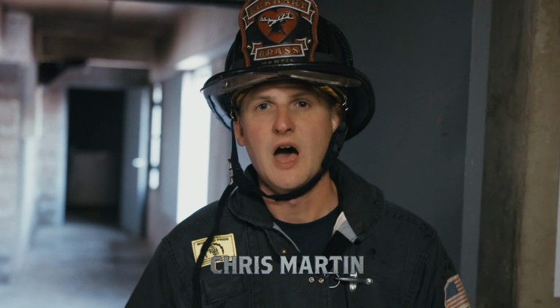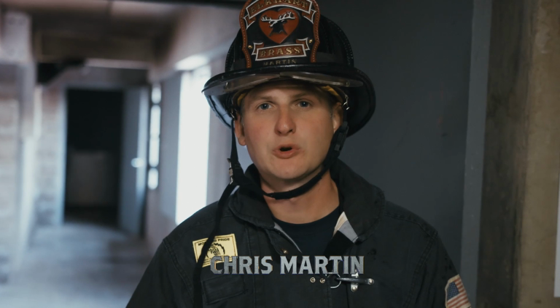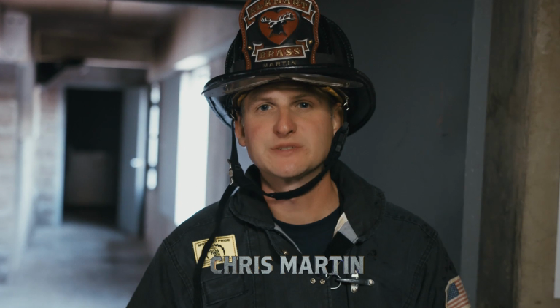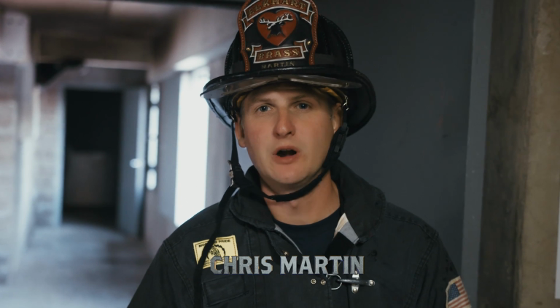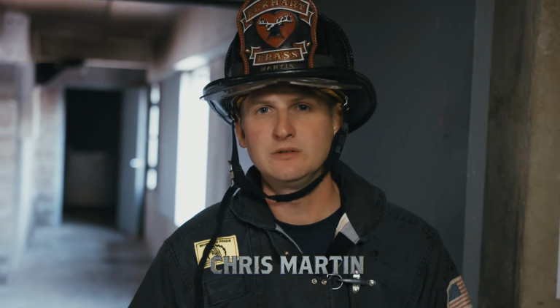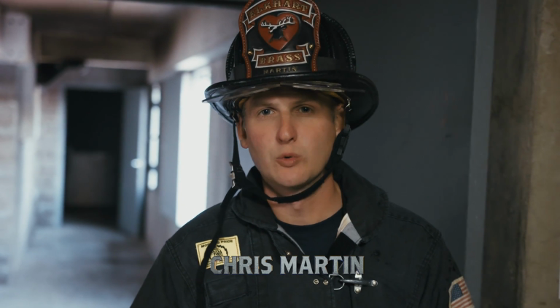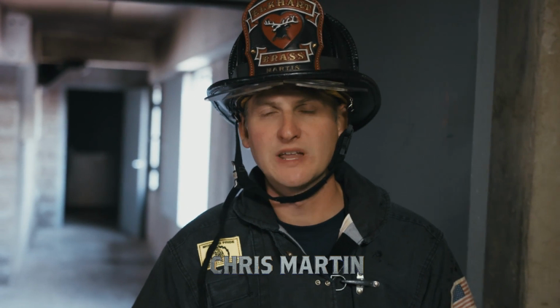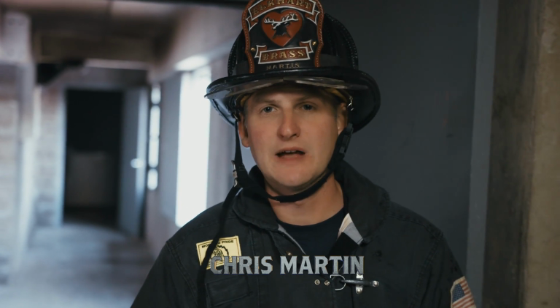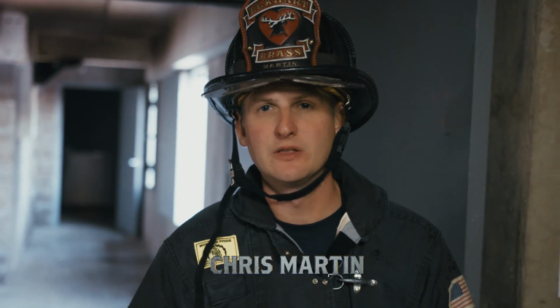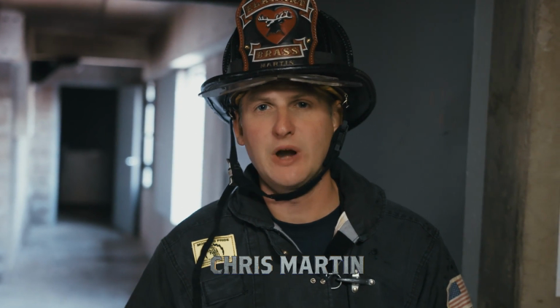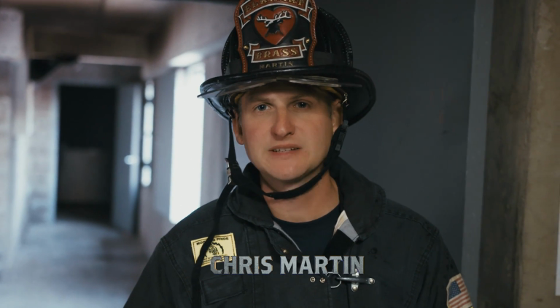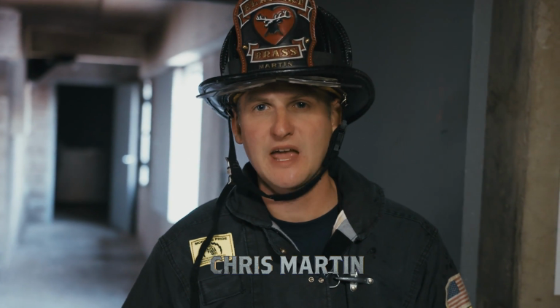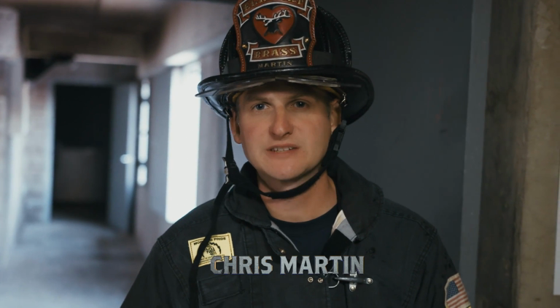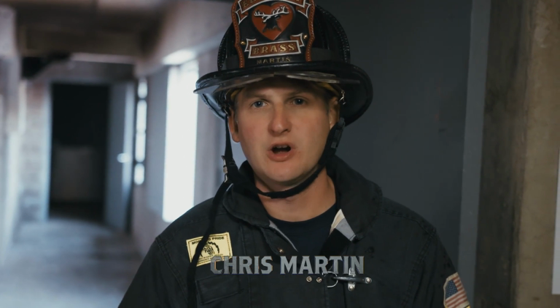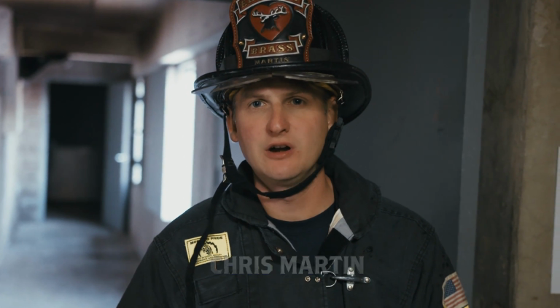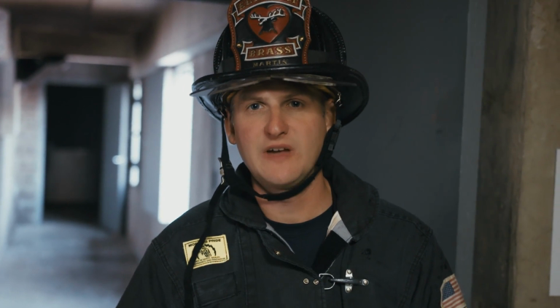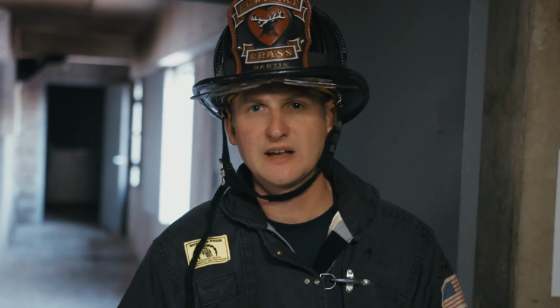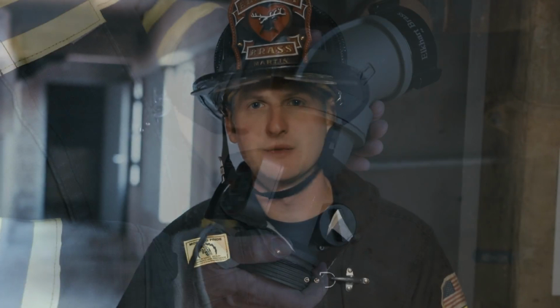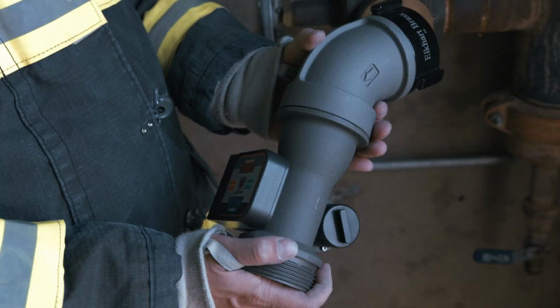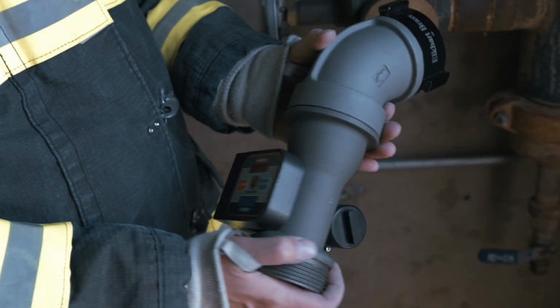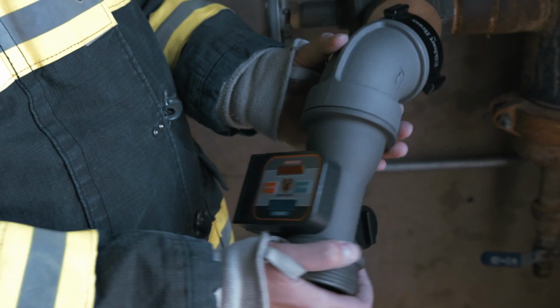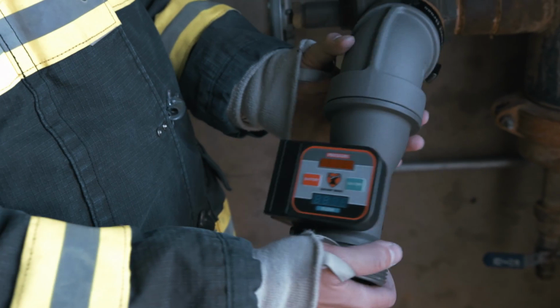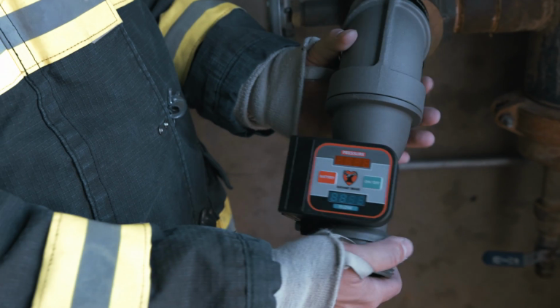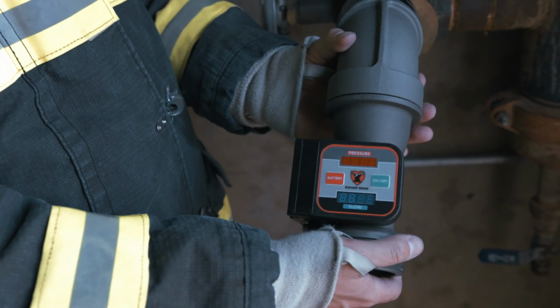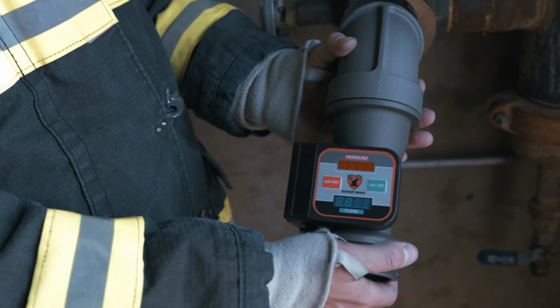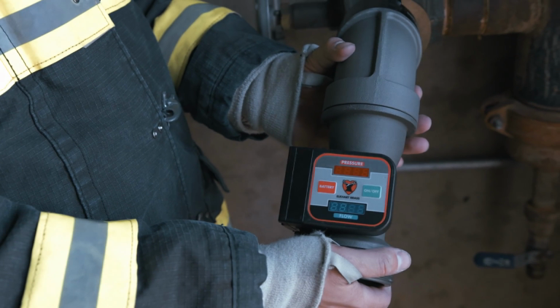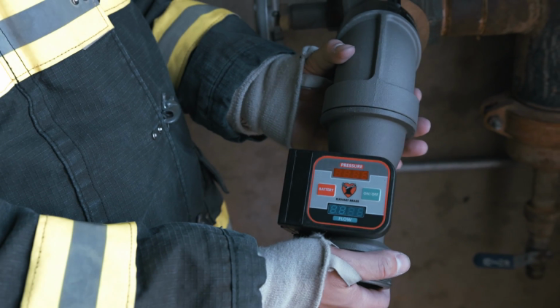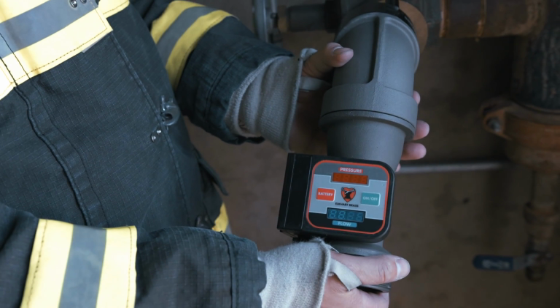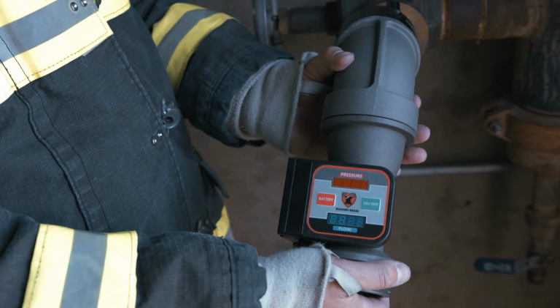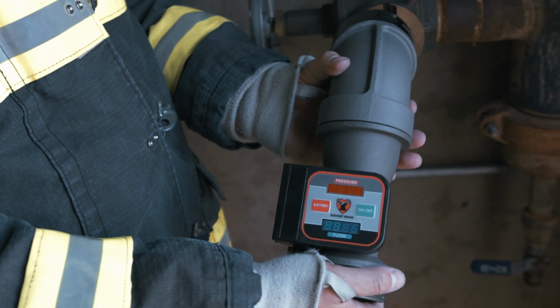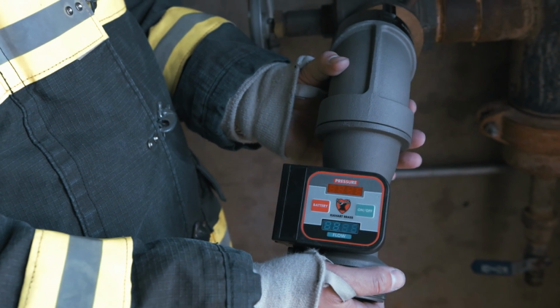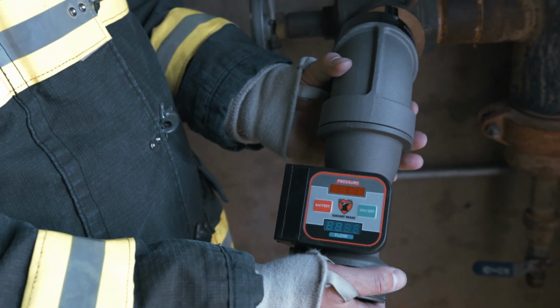I'm Chris Martin and we're getting down to the brass tacks and hard facts of the Model 555A standpipe flow meter.